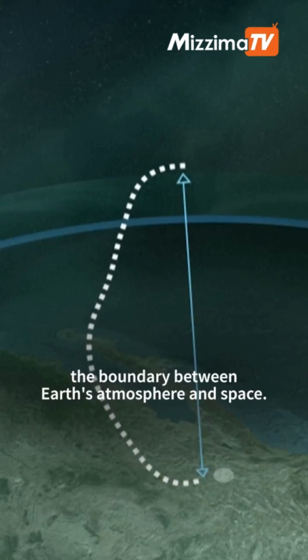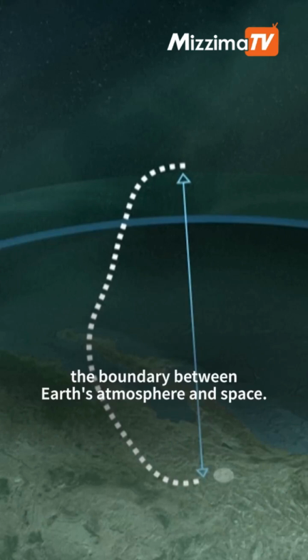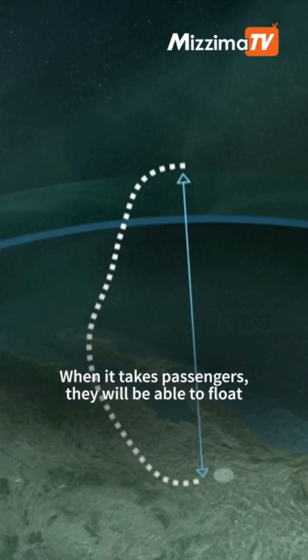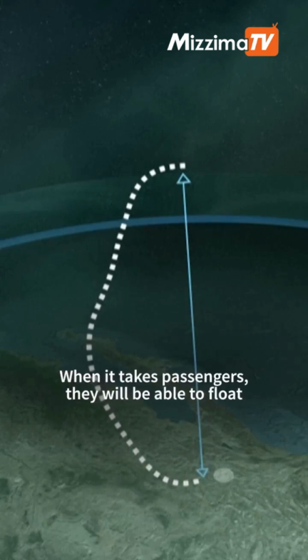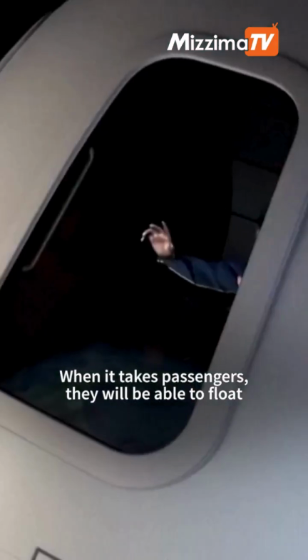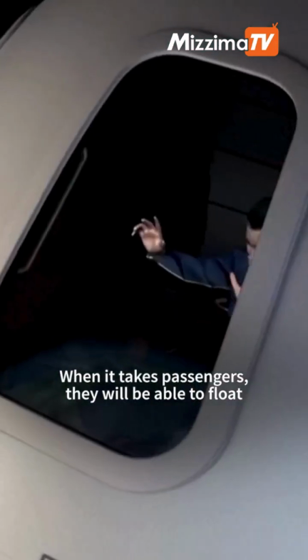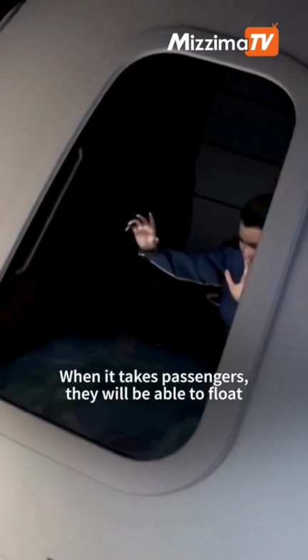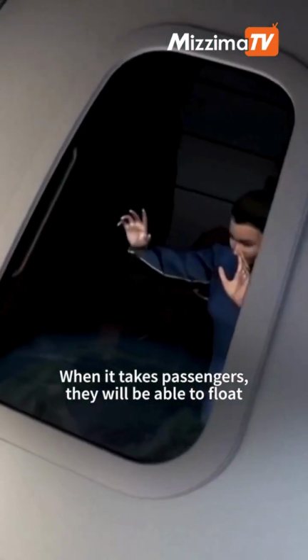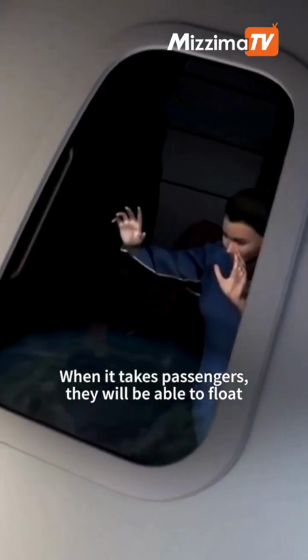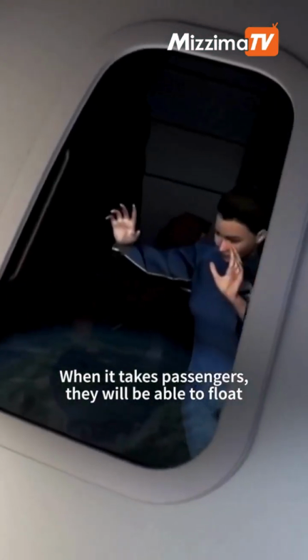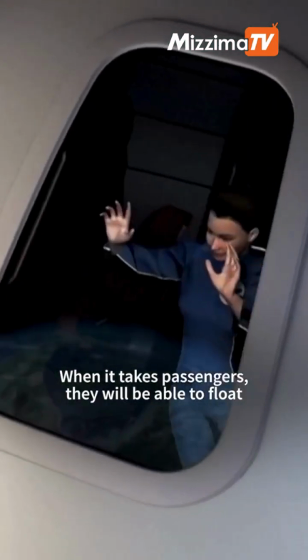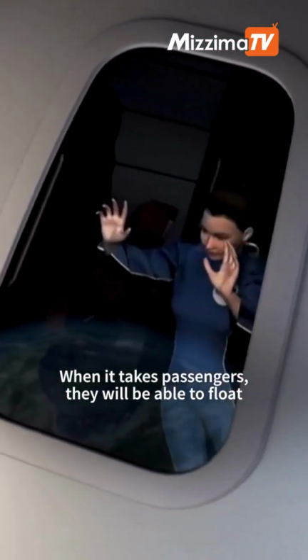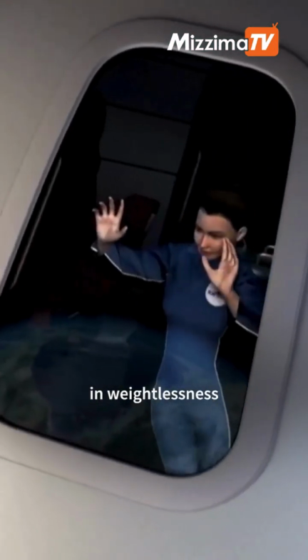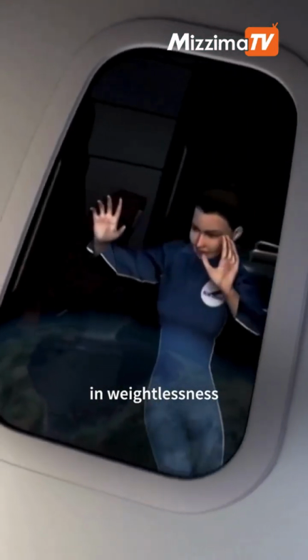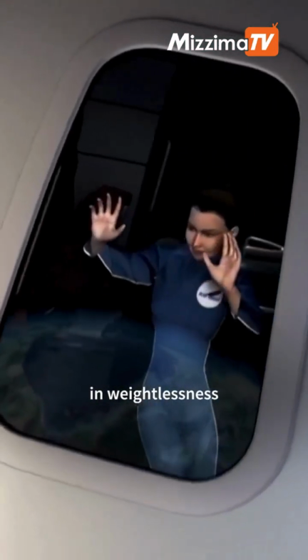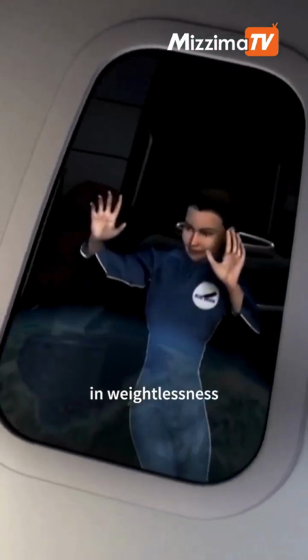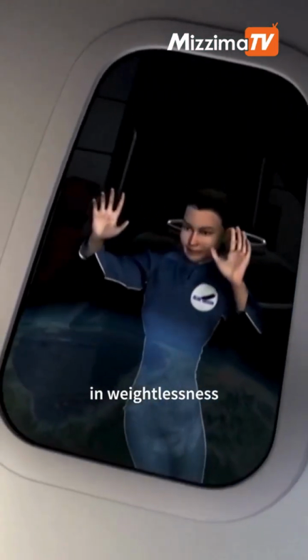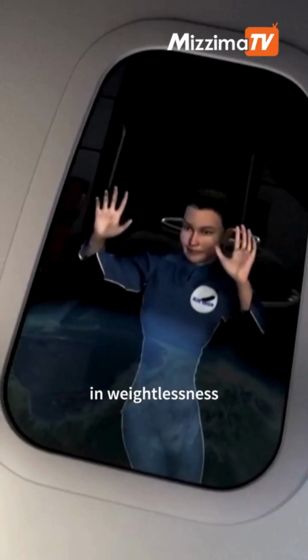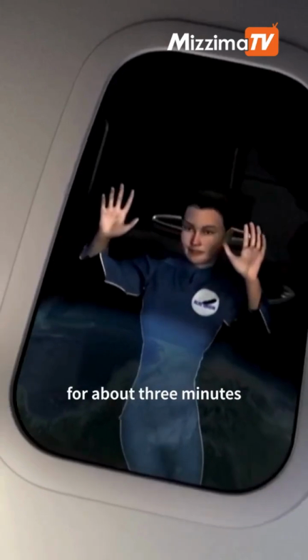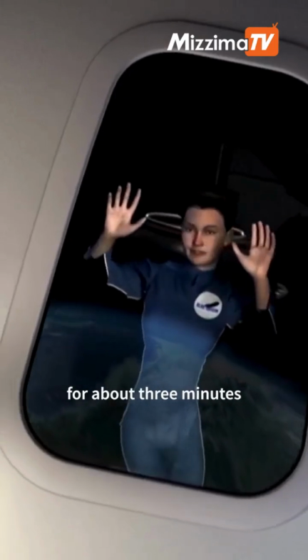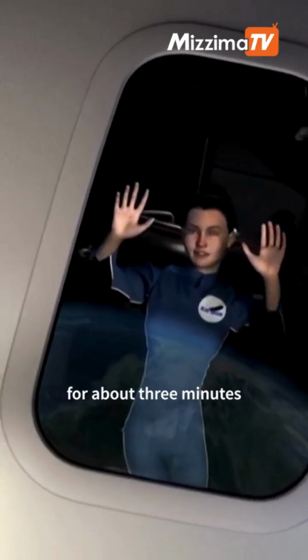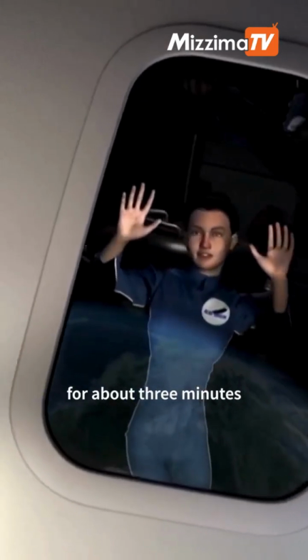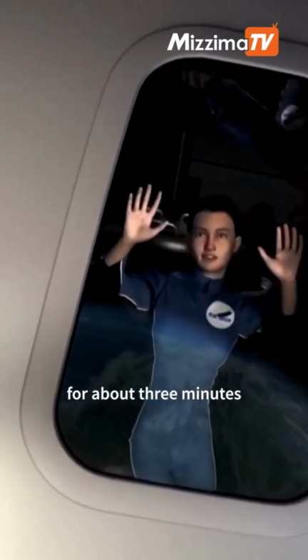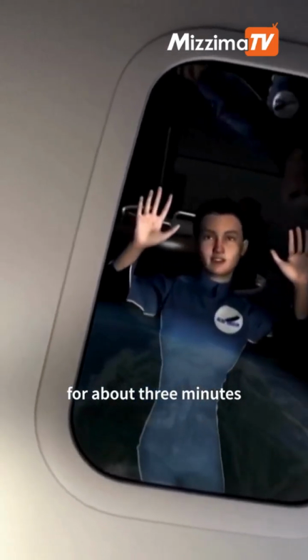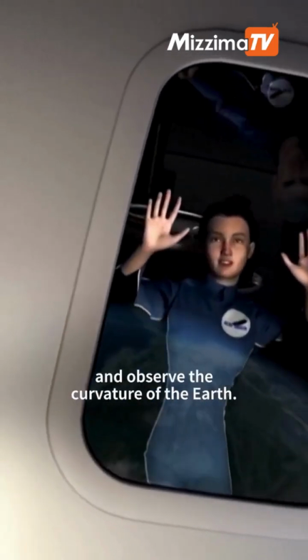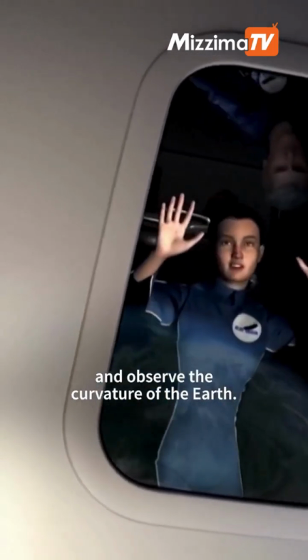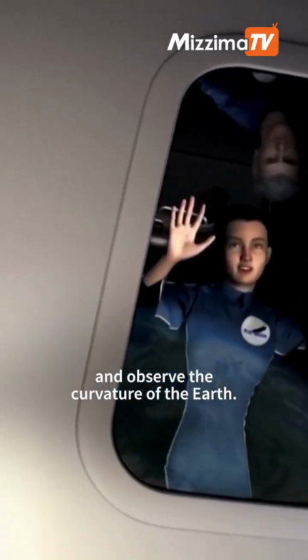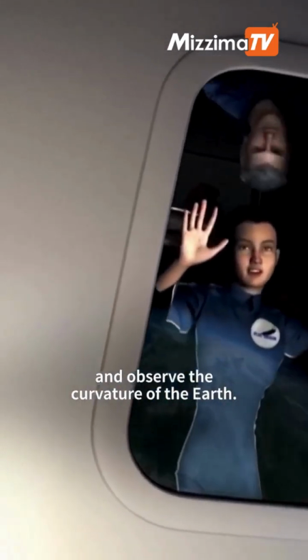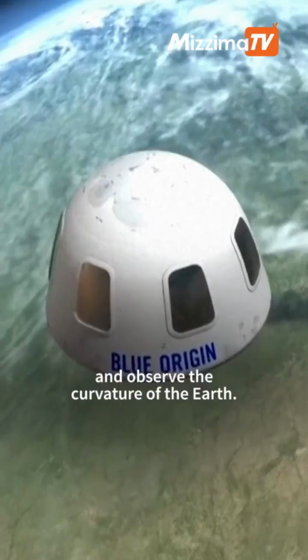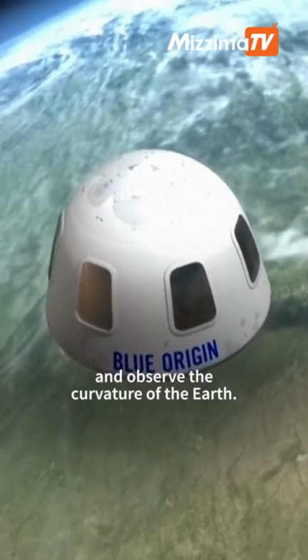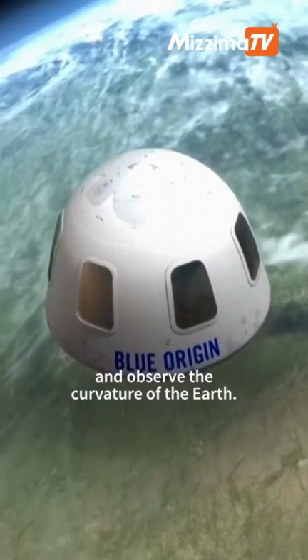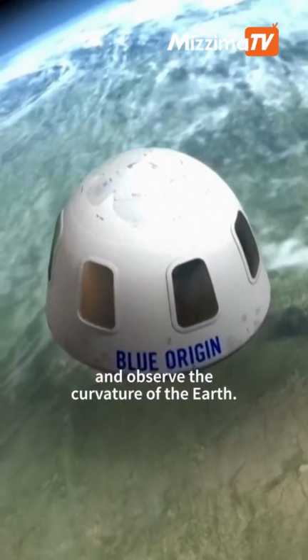When it takes passengers, they will be able to float in weightlessness for about three minutes and observe the curvature of the Earth.